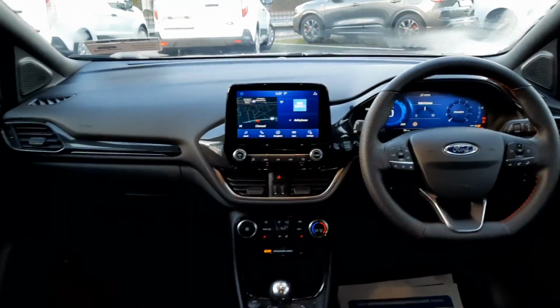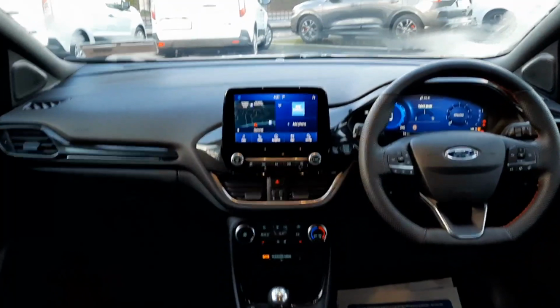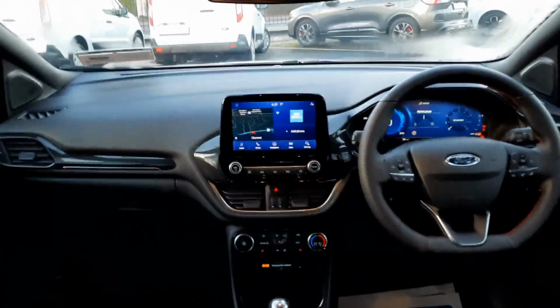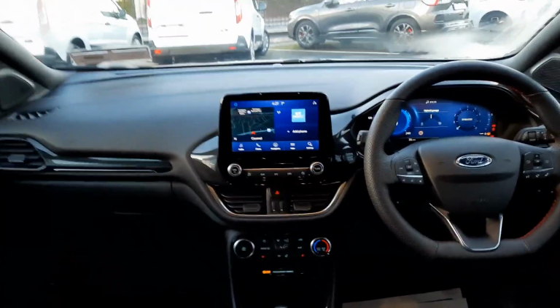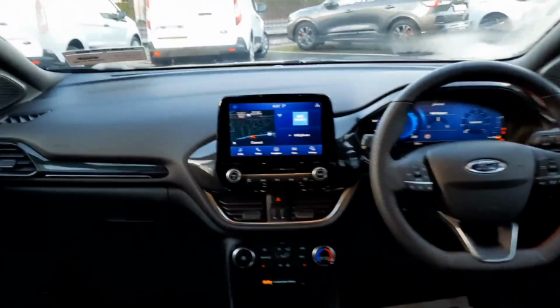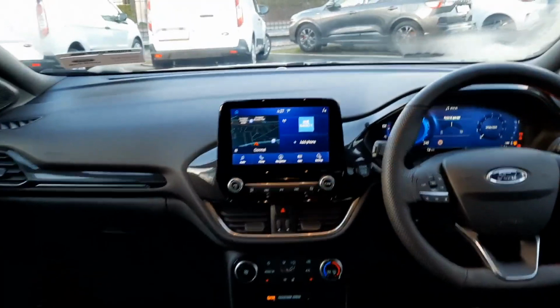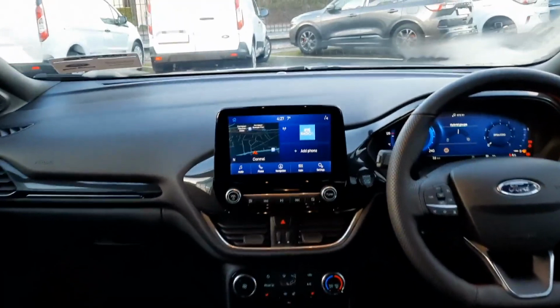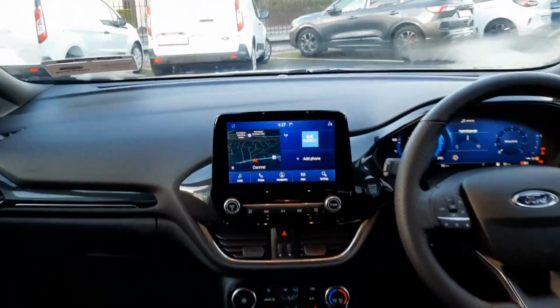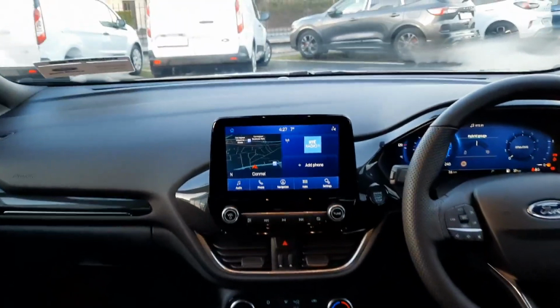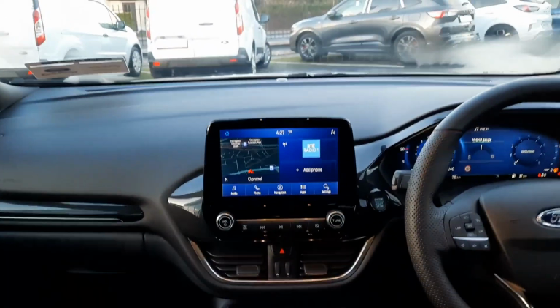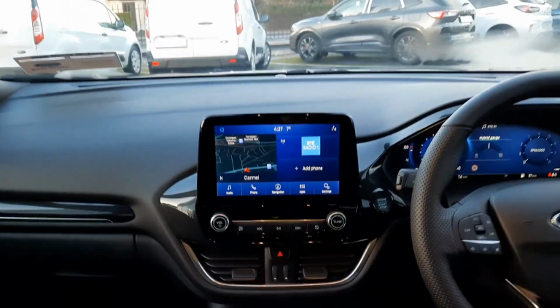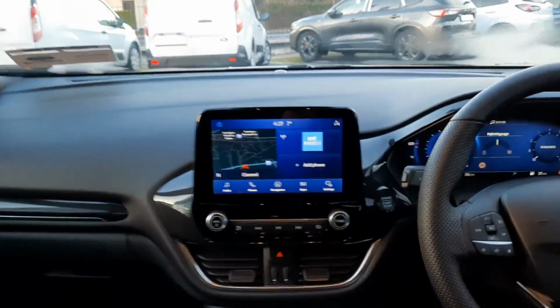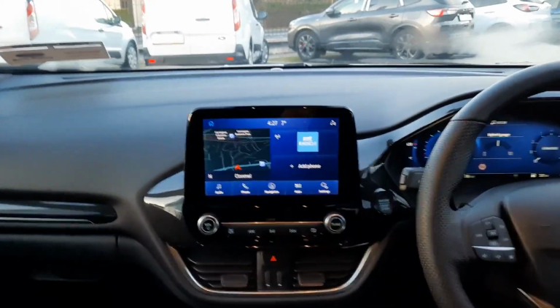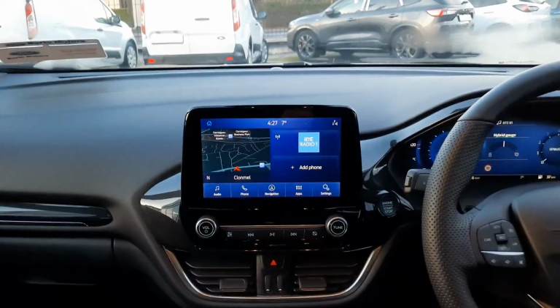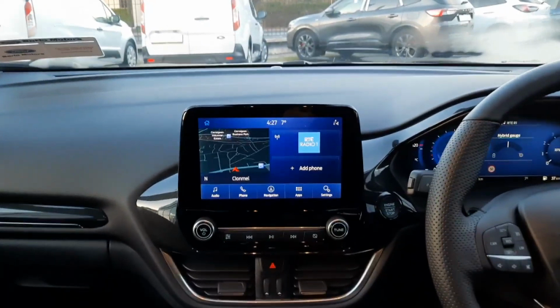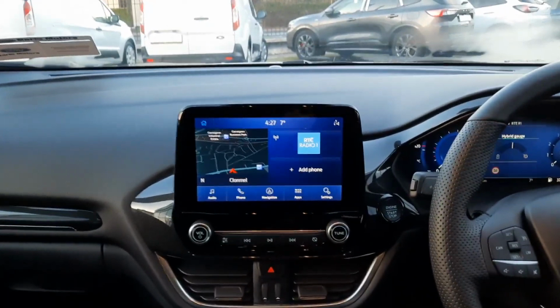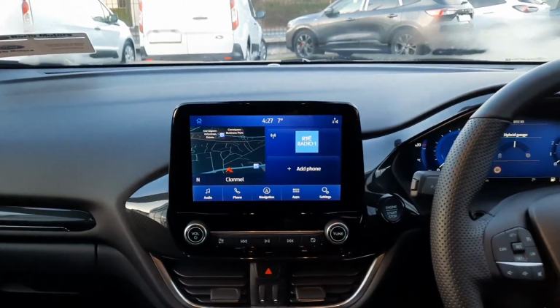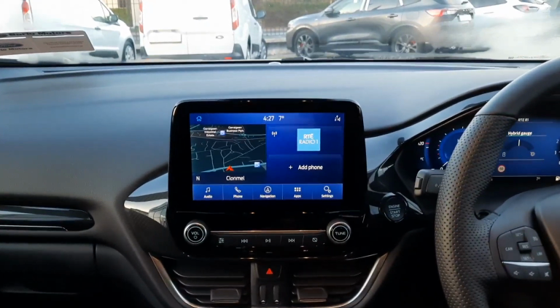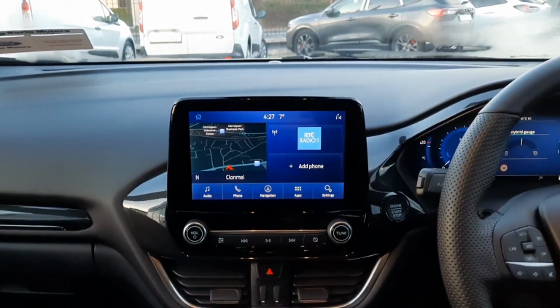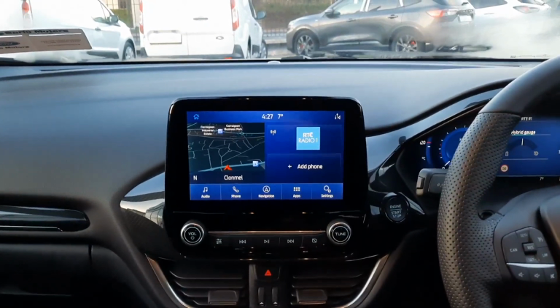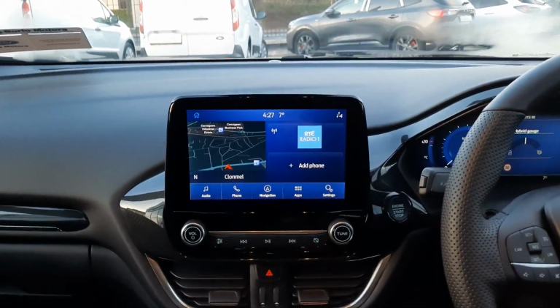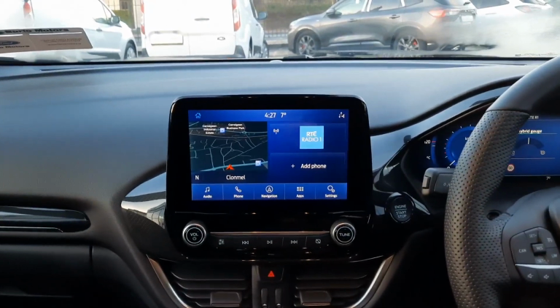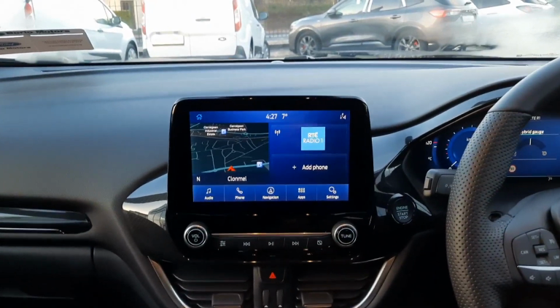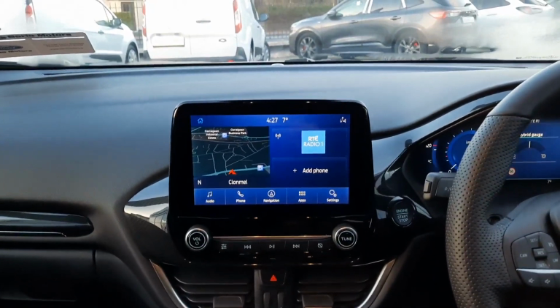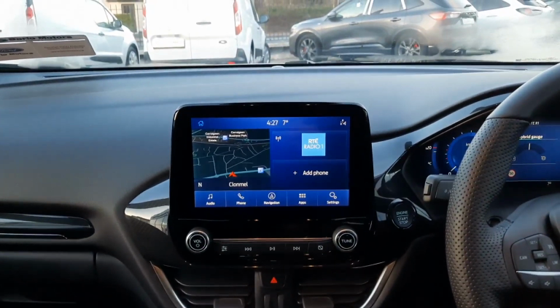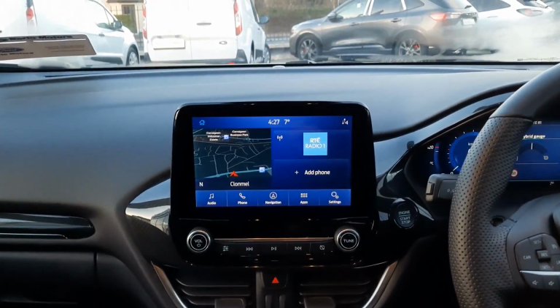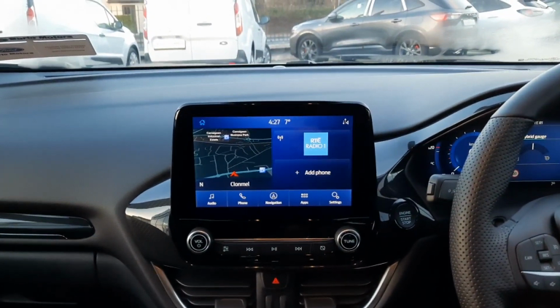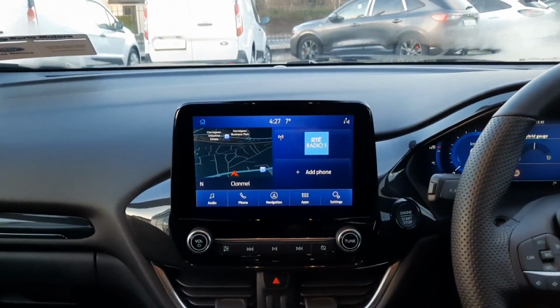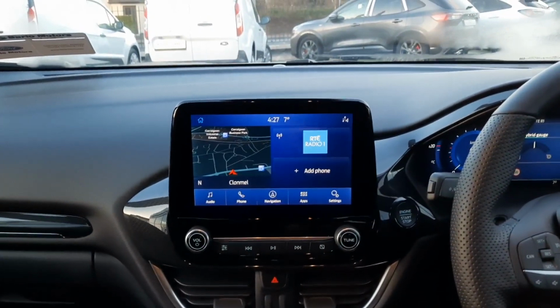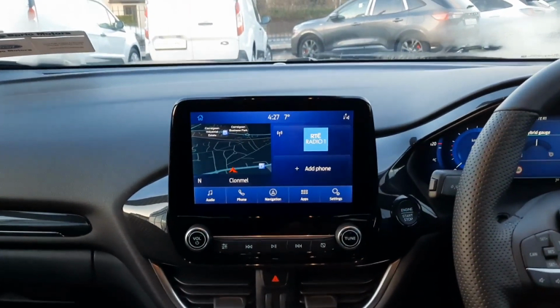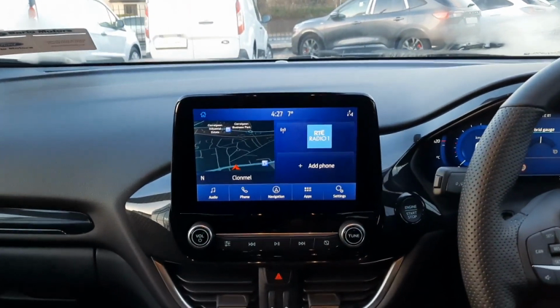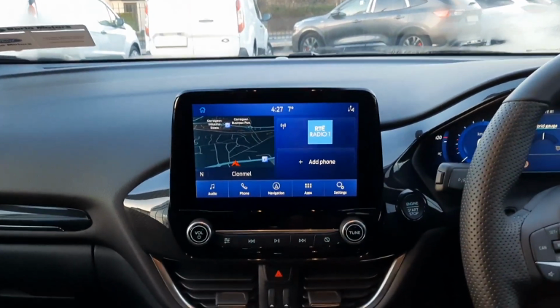Up front we have our touchscreen in the middle, so this features built-in sat-nav. We also have Apple CarPlay with Android Auto.